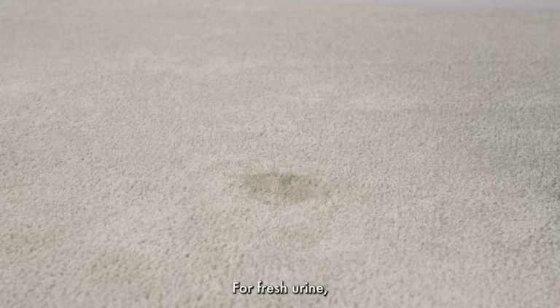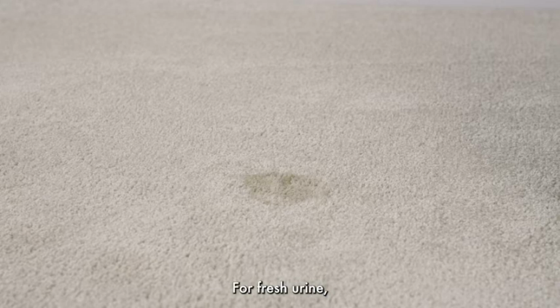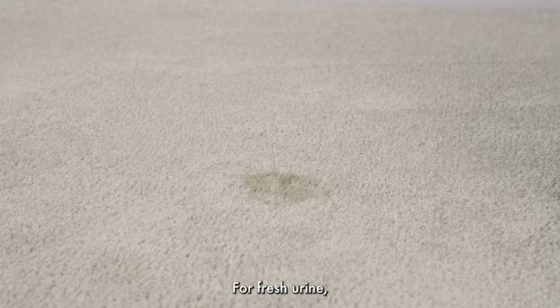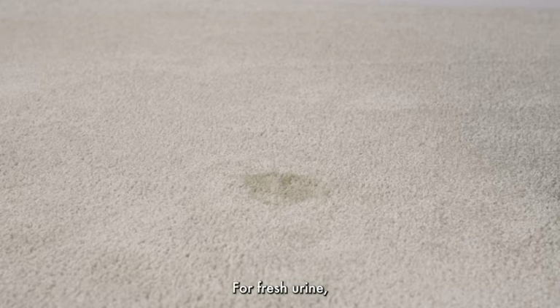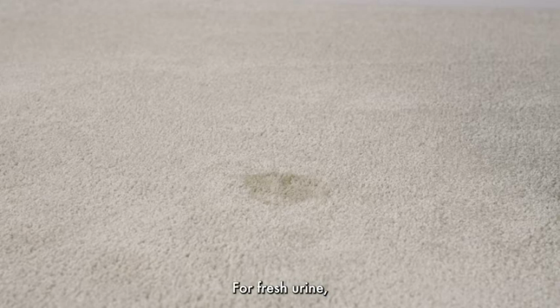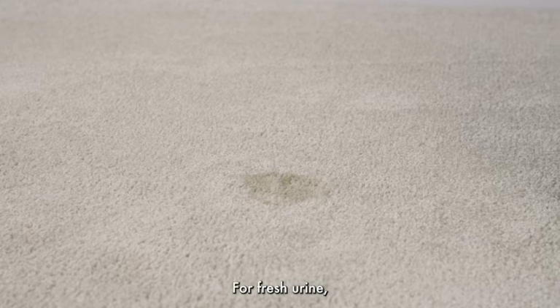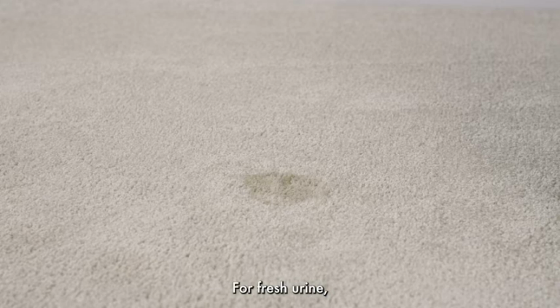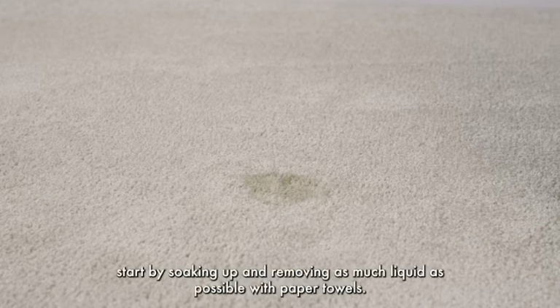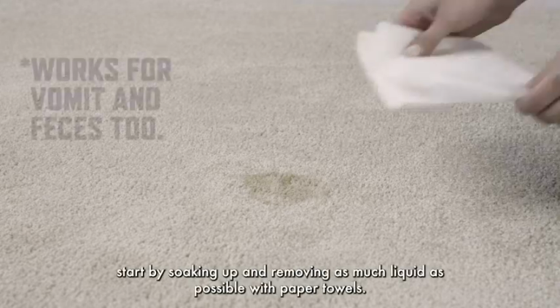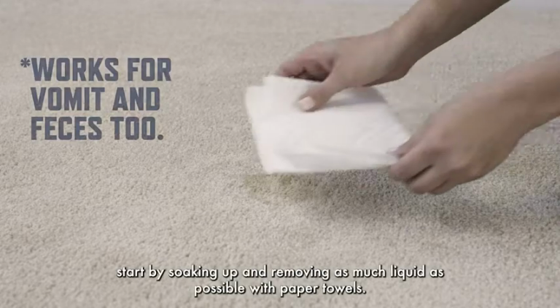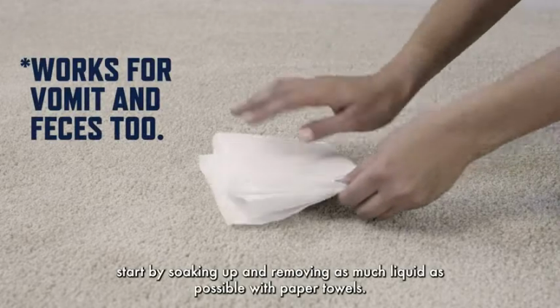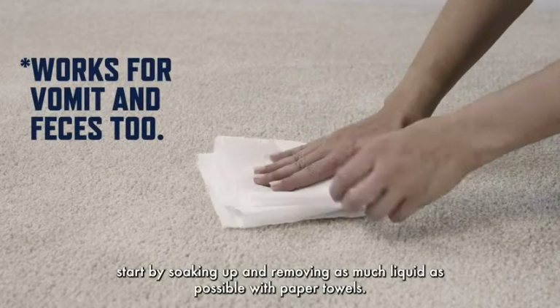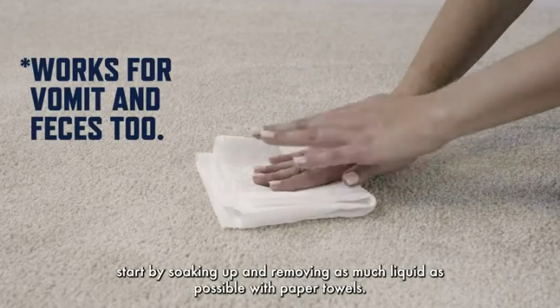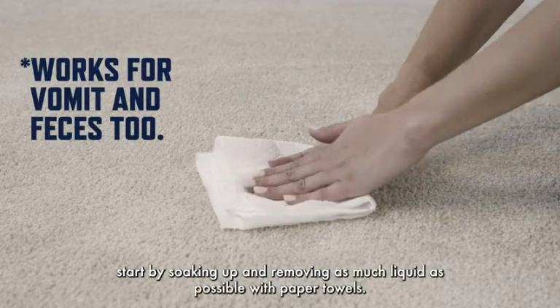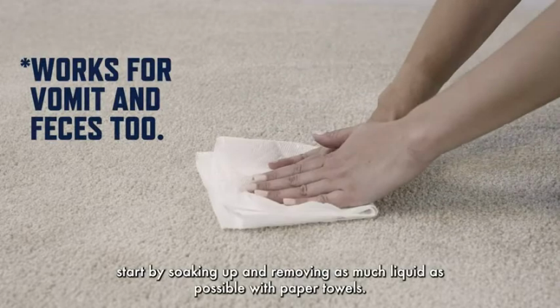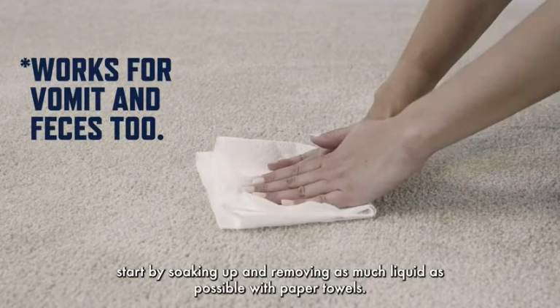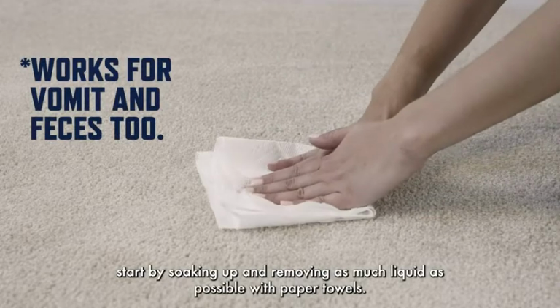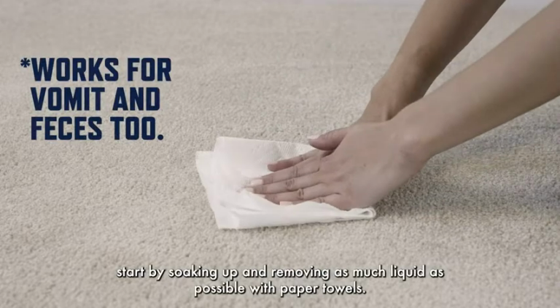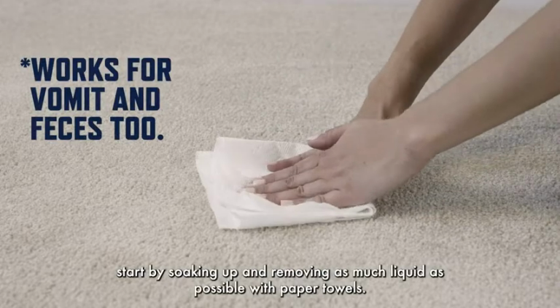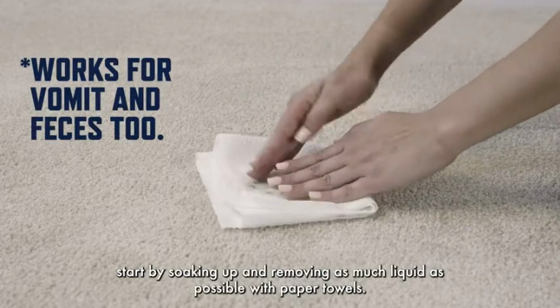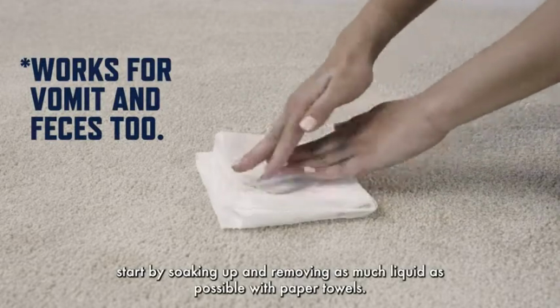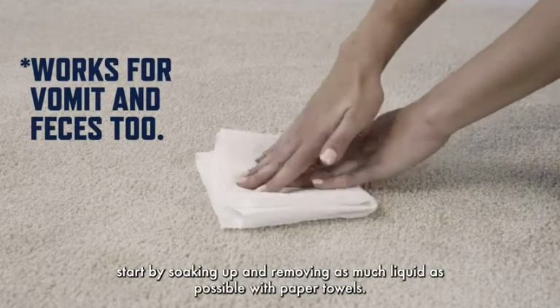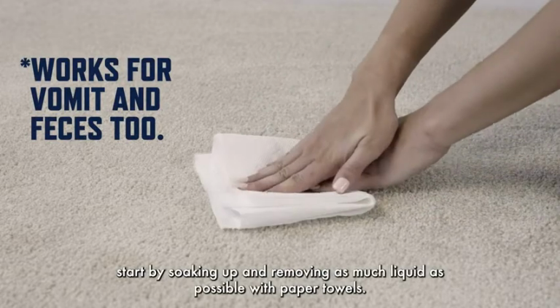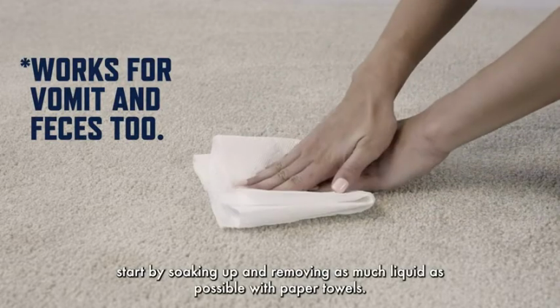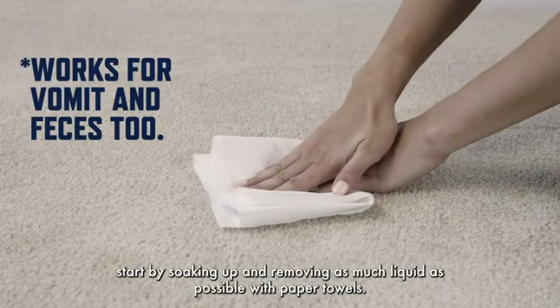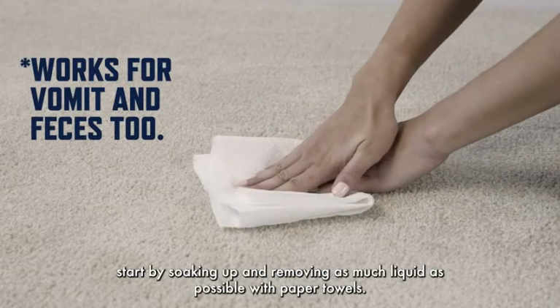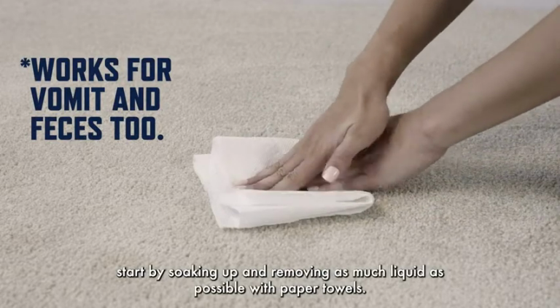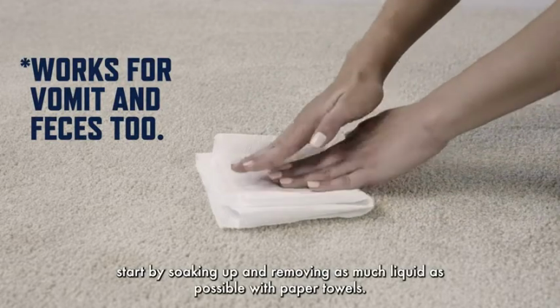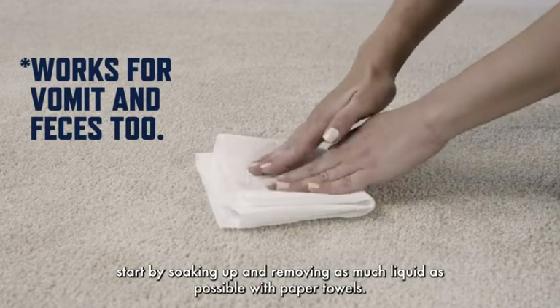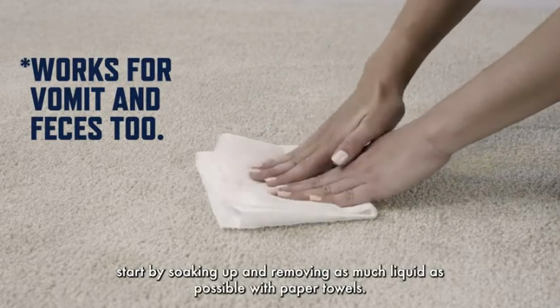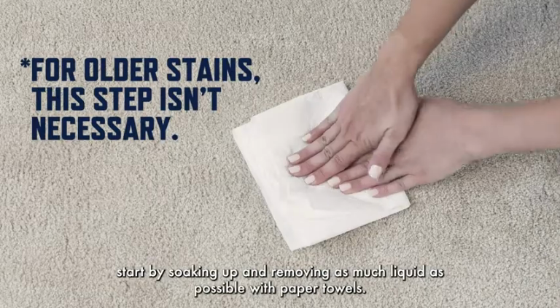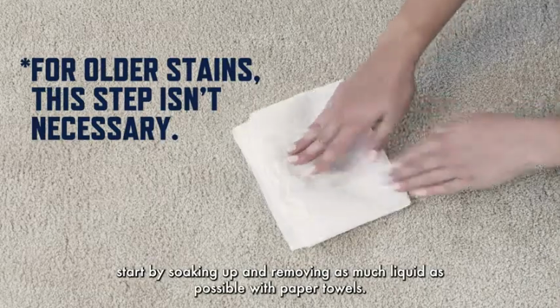For fresh urine, start by soaking up and removing as much liquid as possible with paper towels.